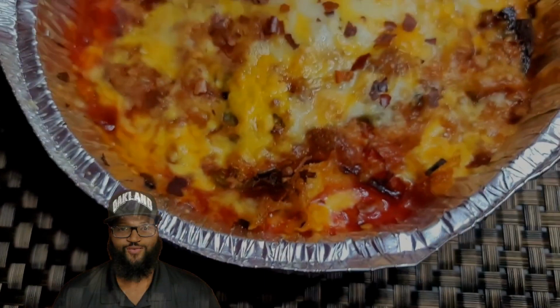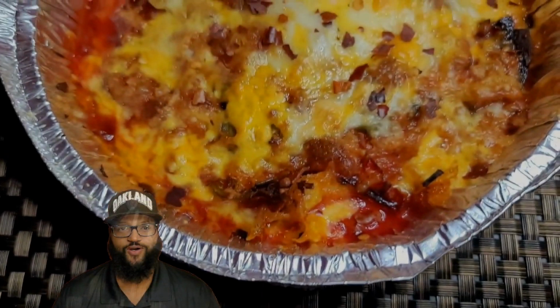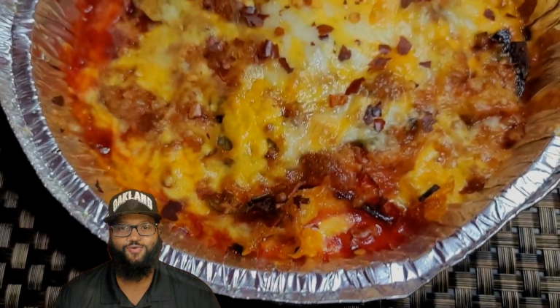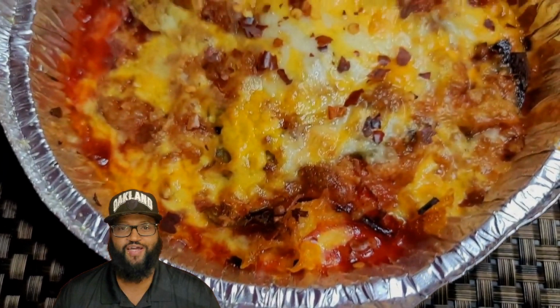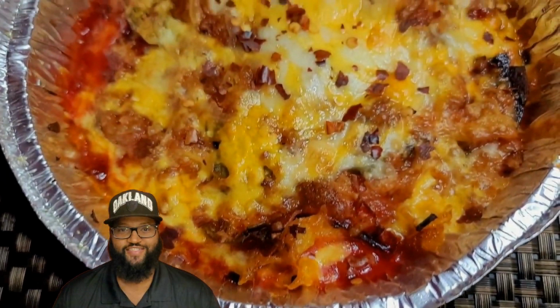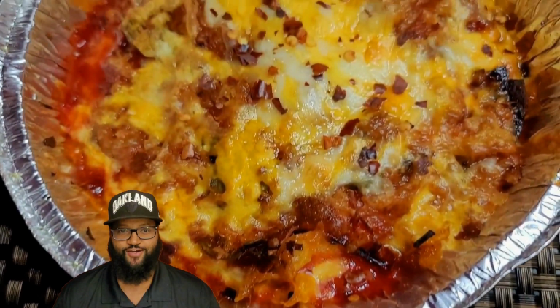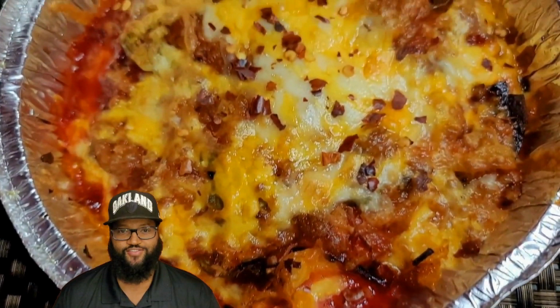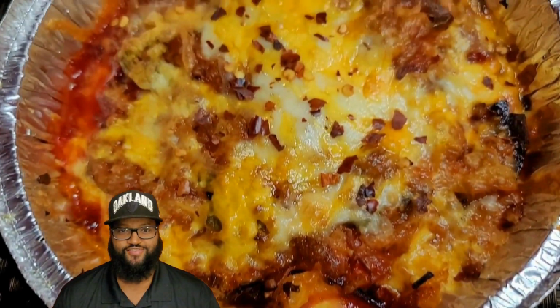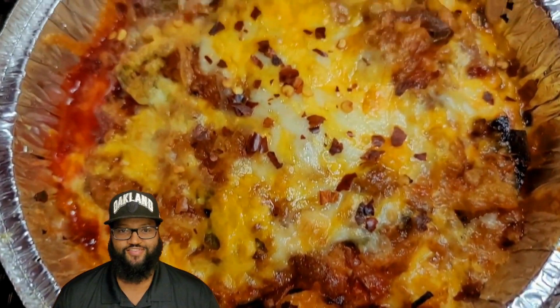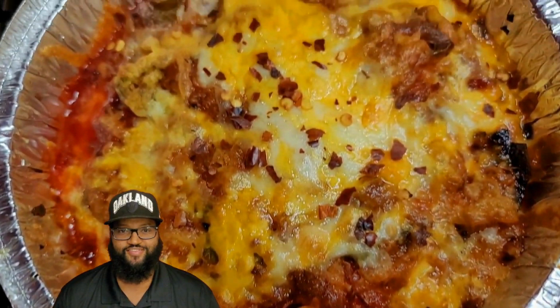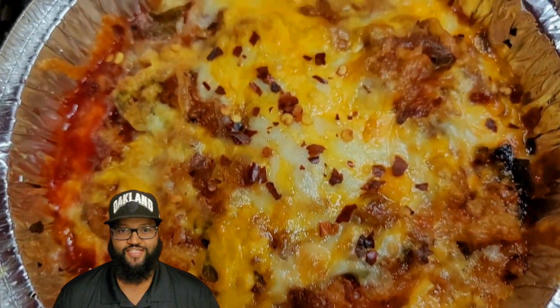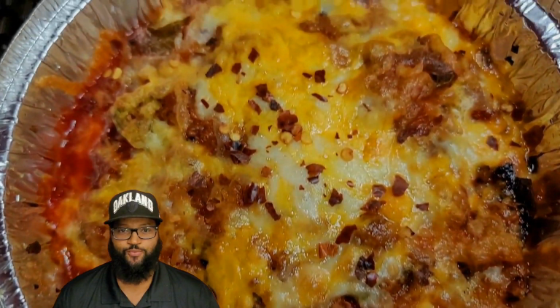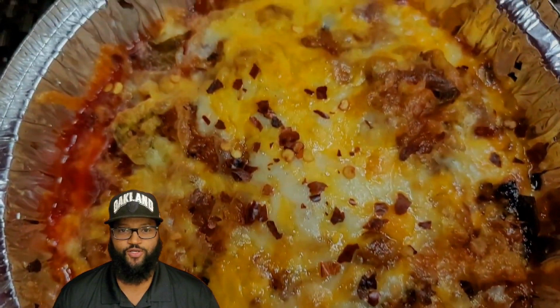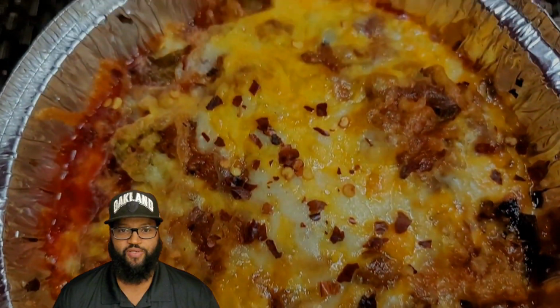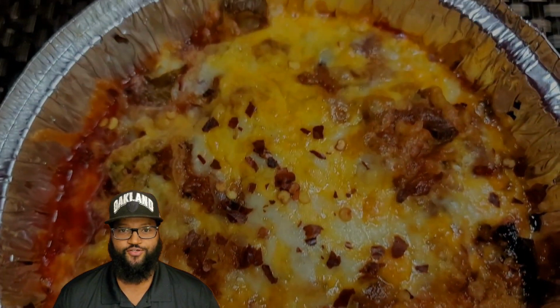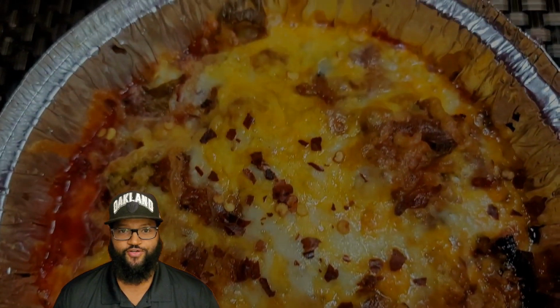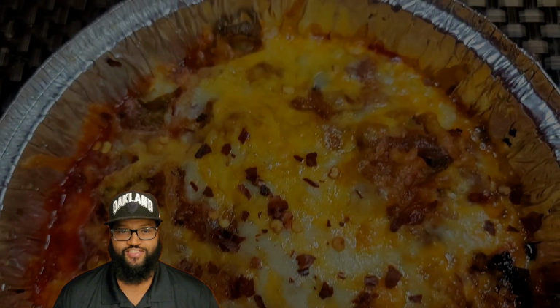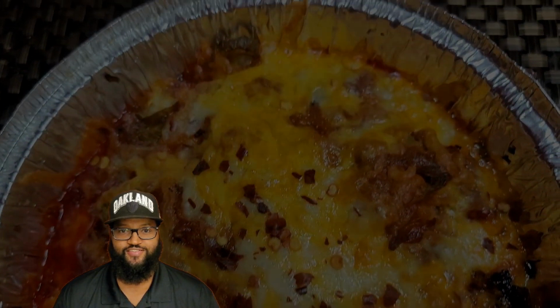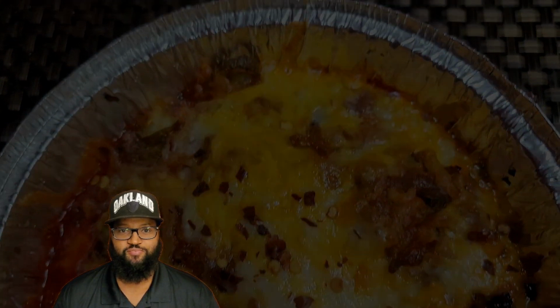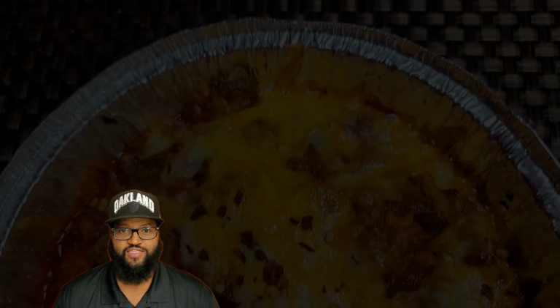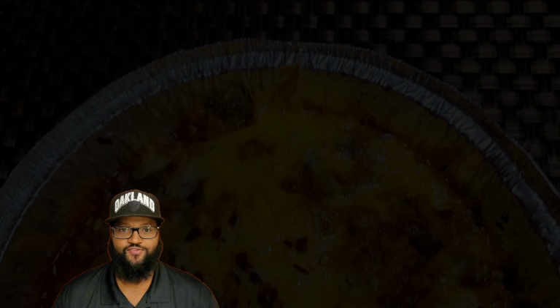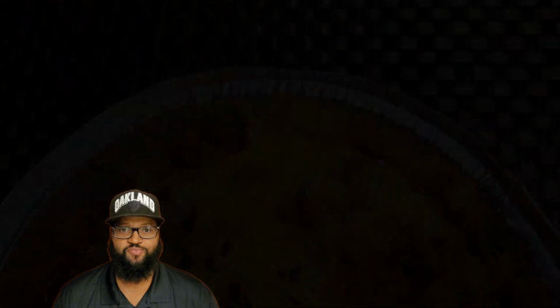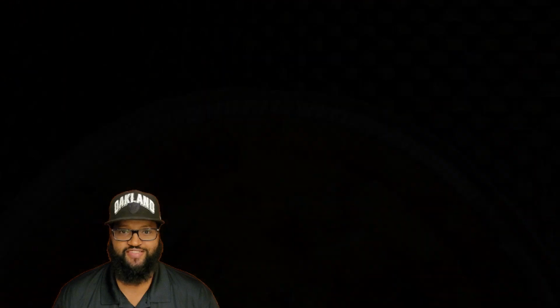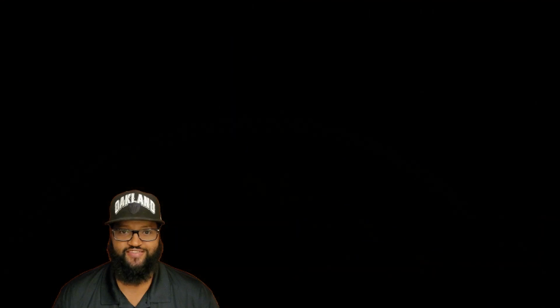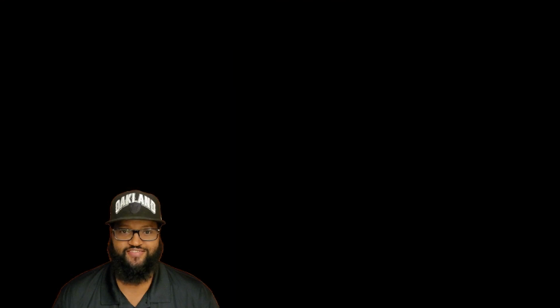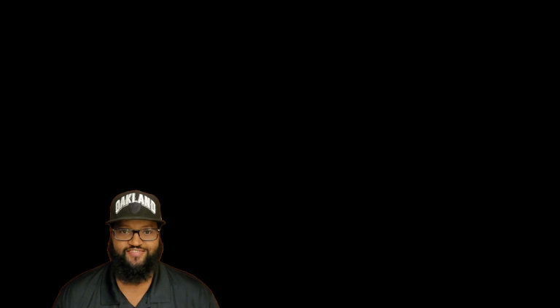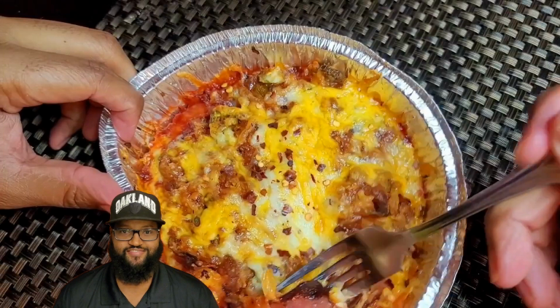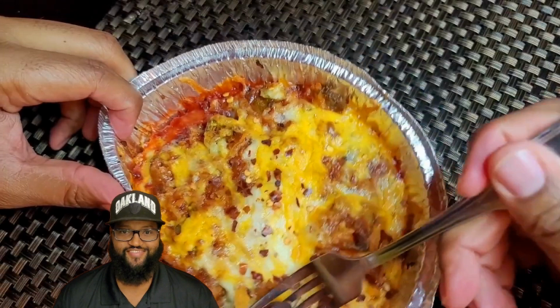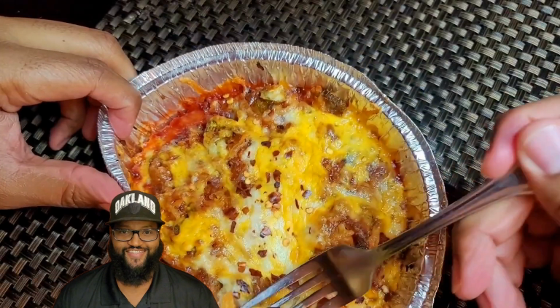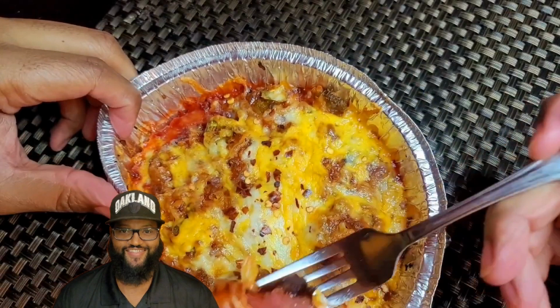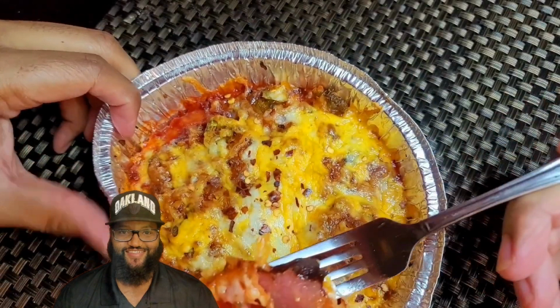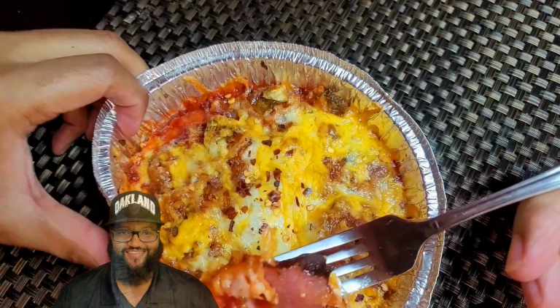Welcome back, everyone. Today we're going to make a crustless meat lovers pizza. Let's get it.